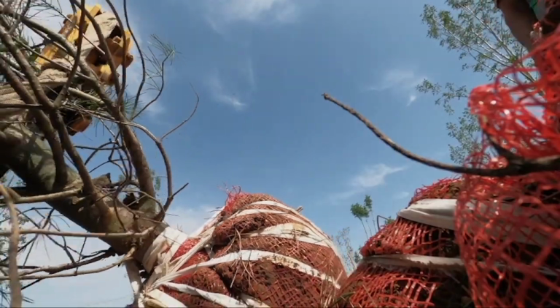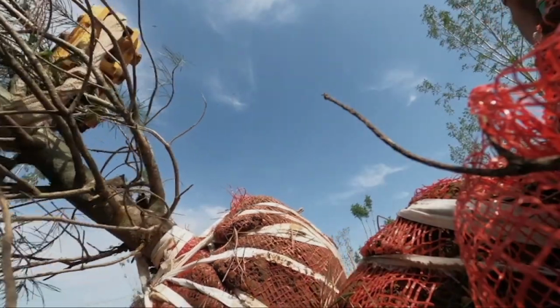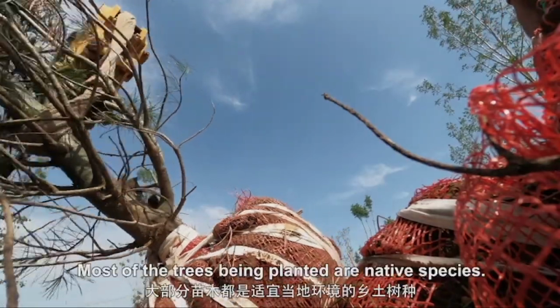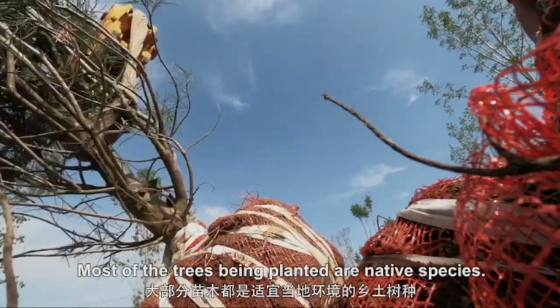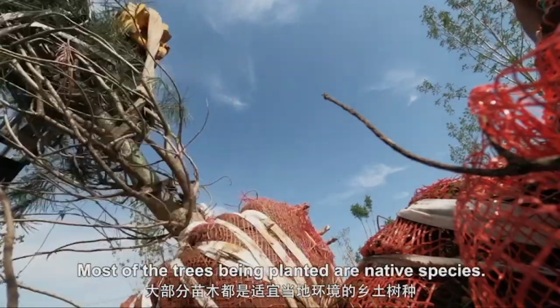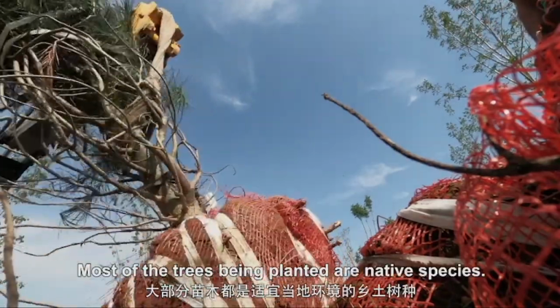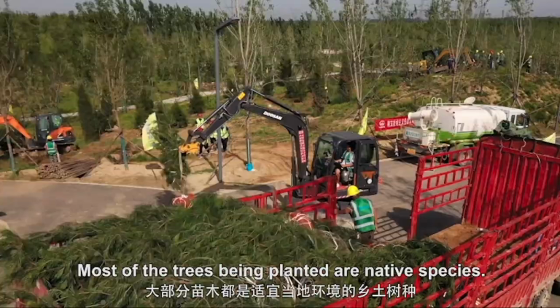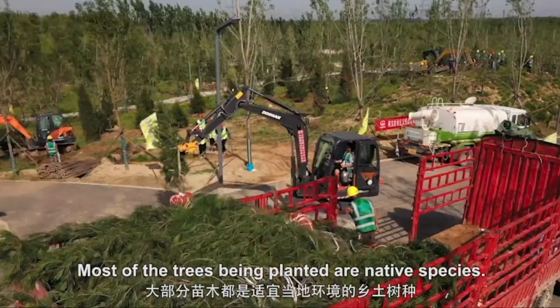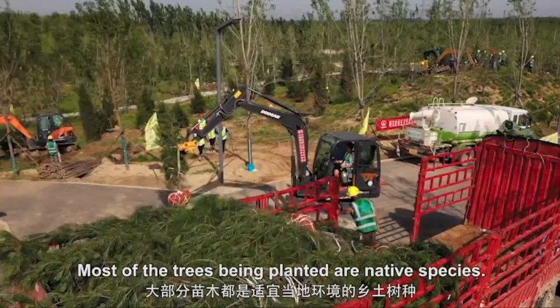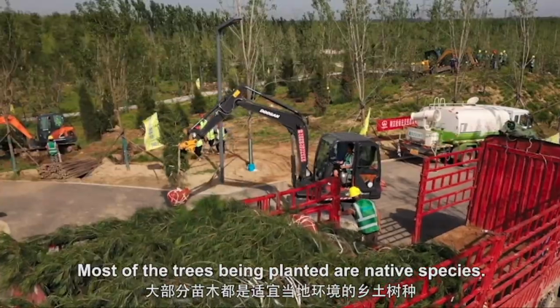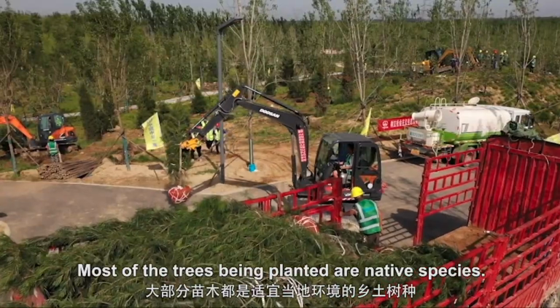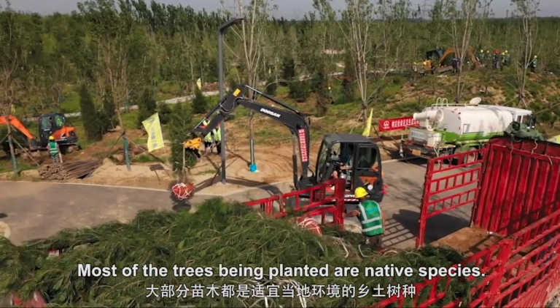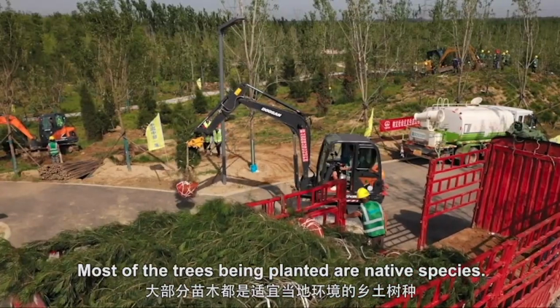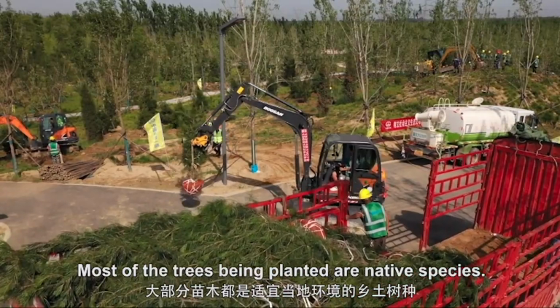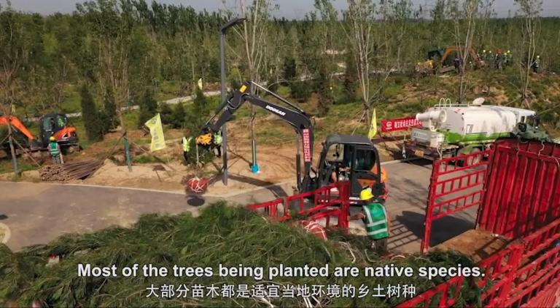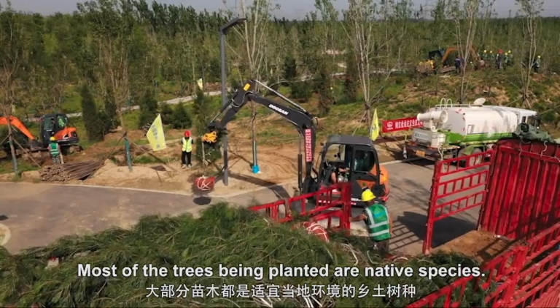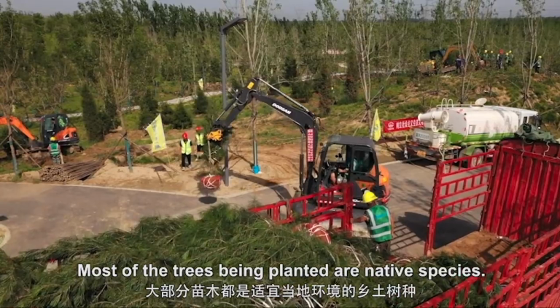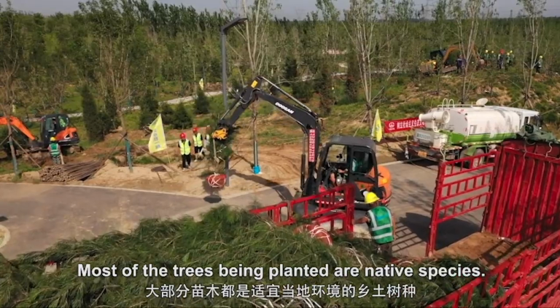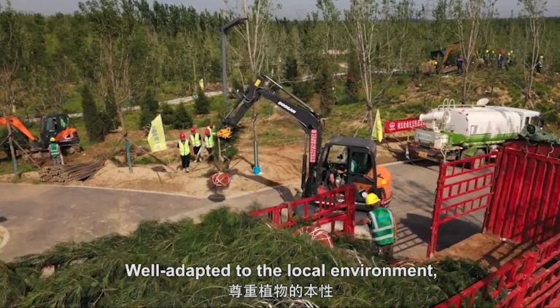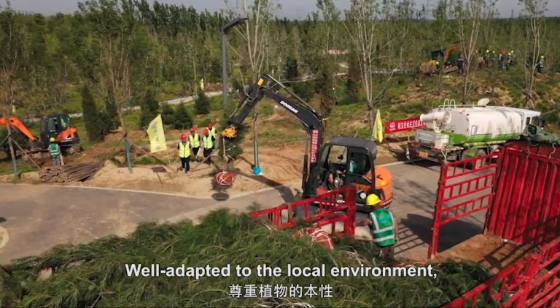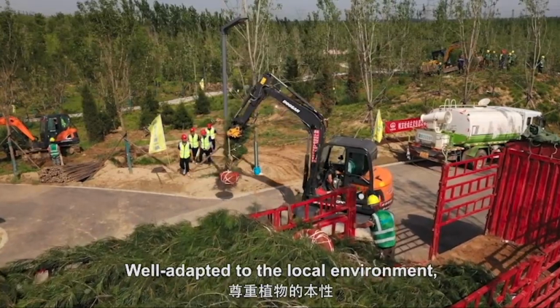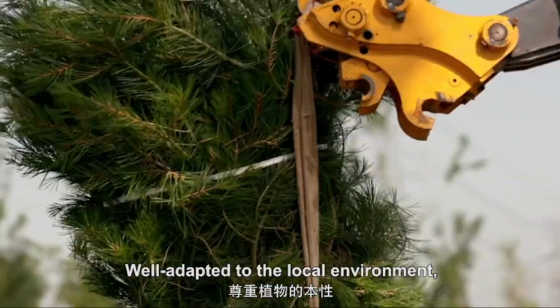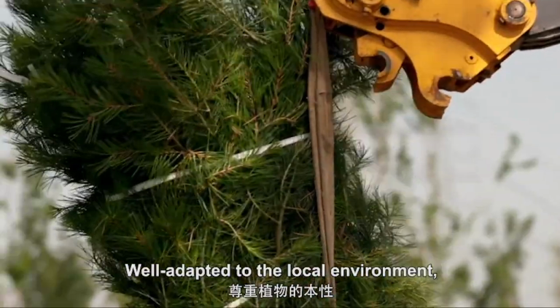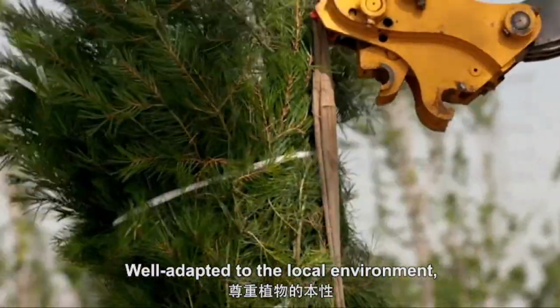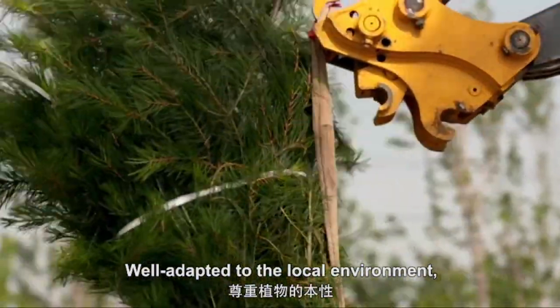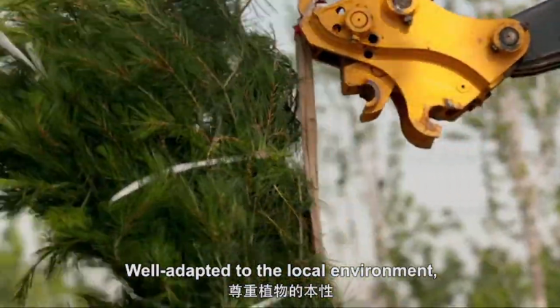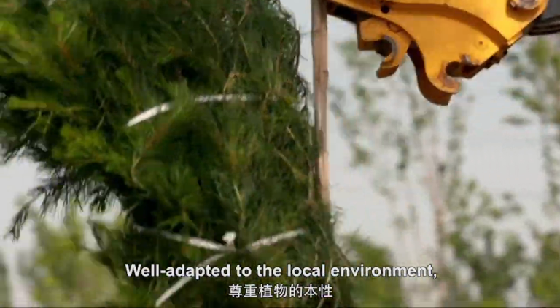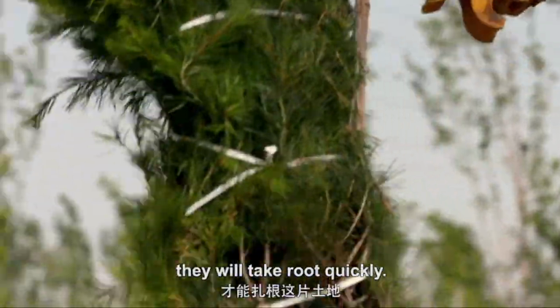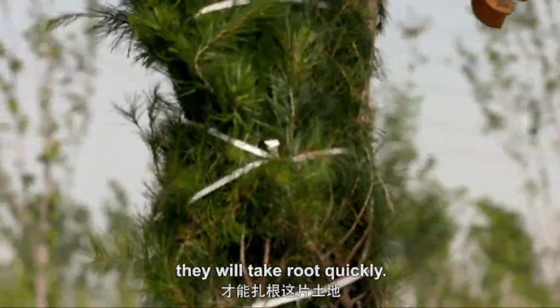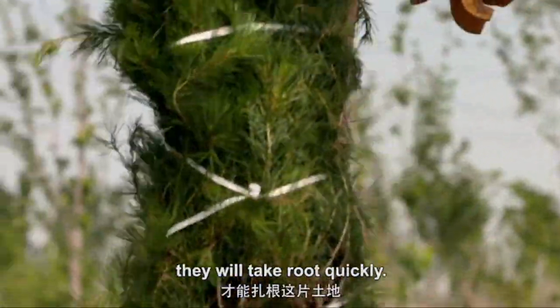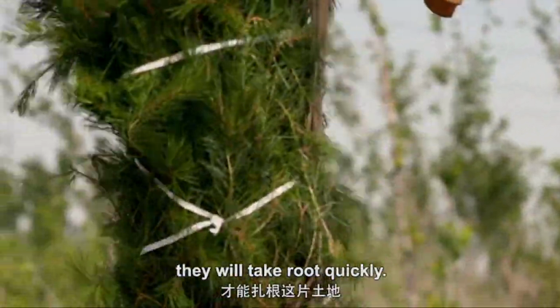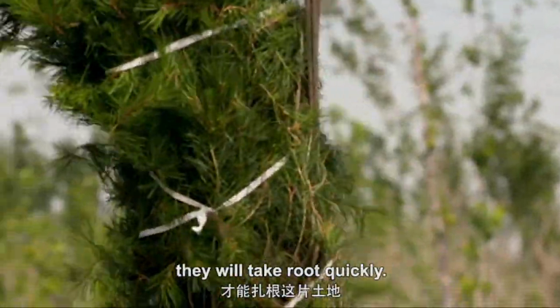Most of the trees being planted are native species. While adapted to the local environment, they will take root quickly.